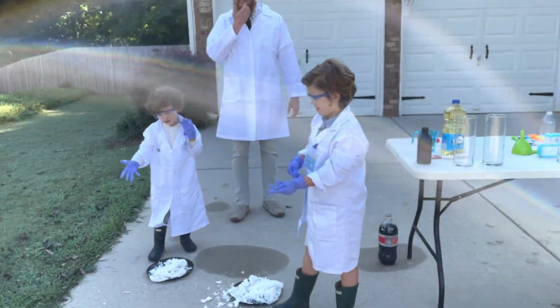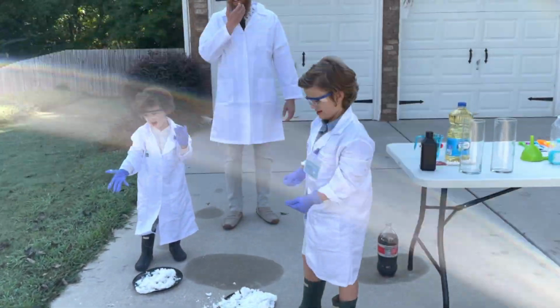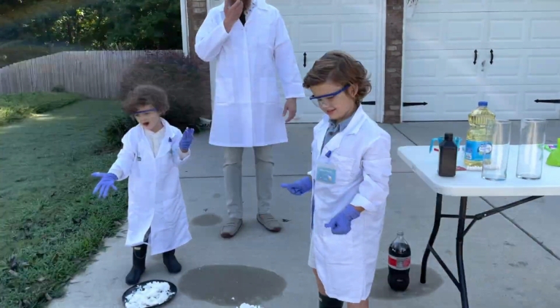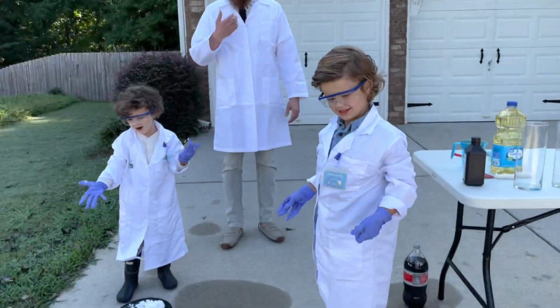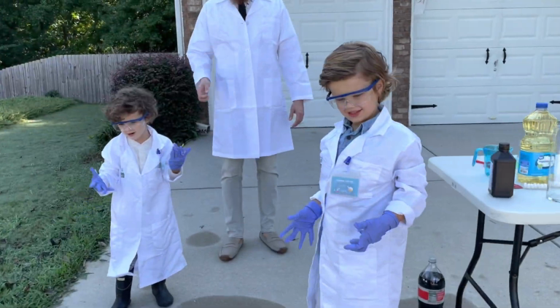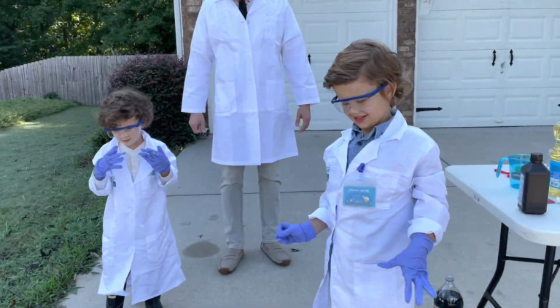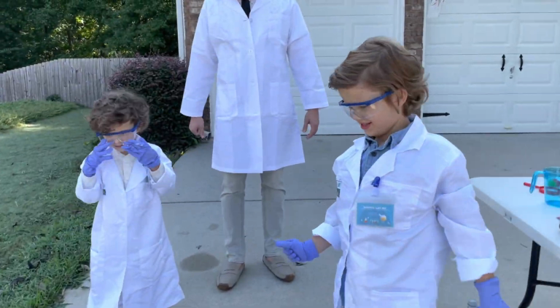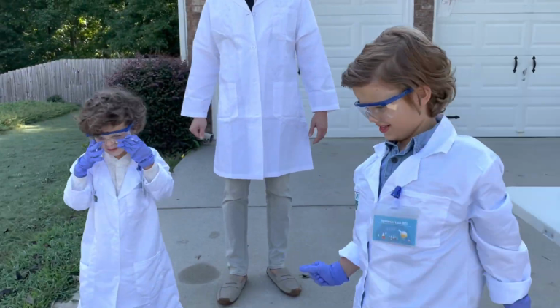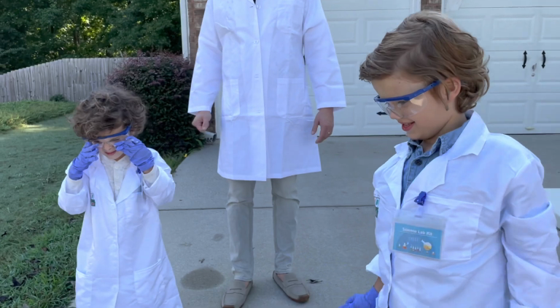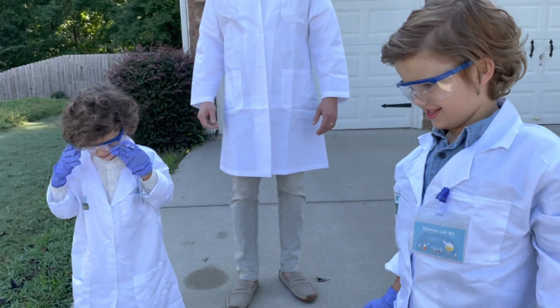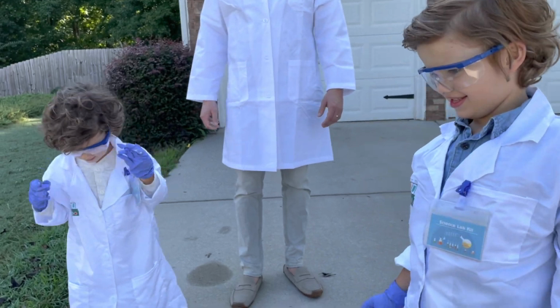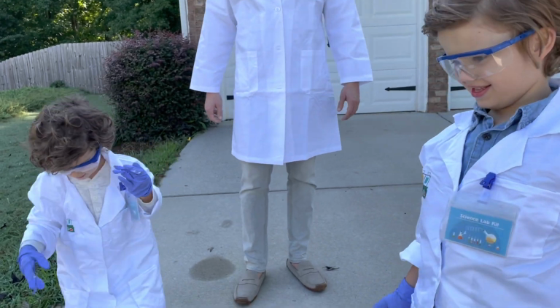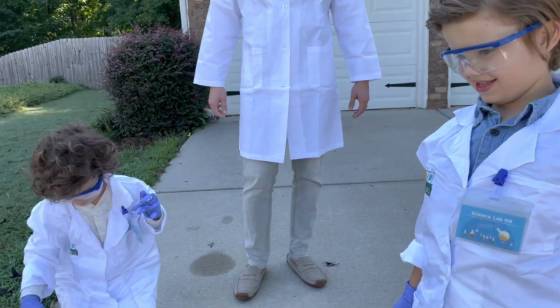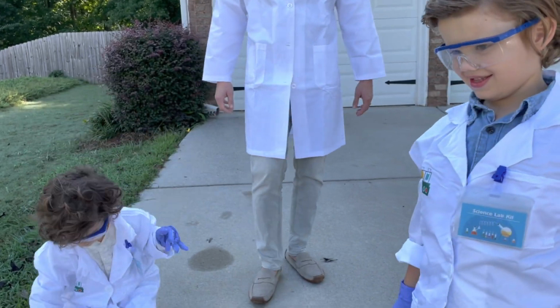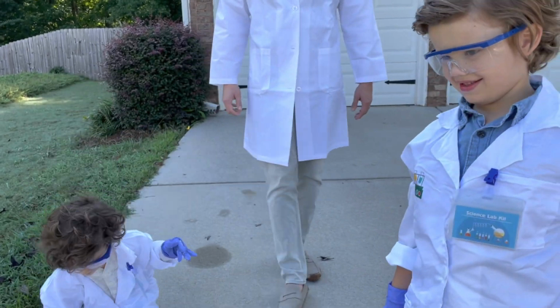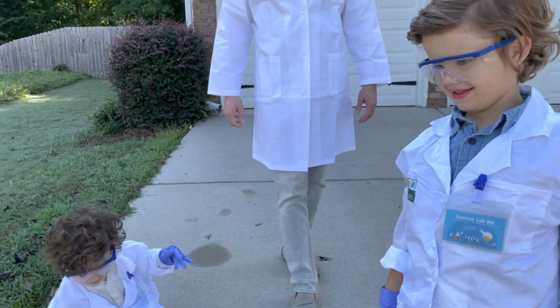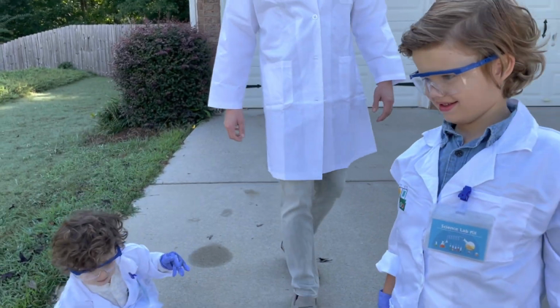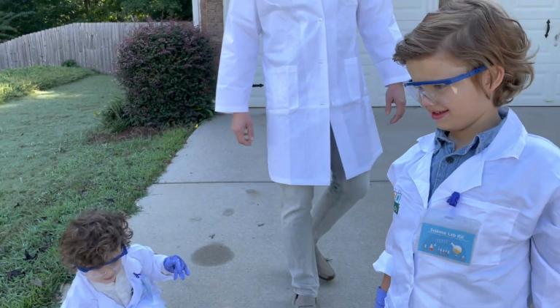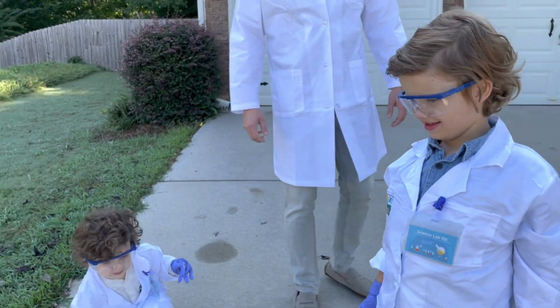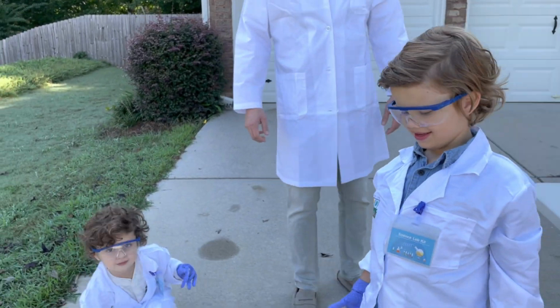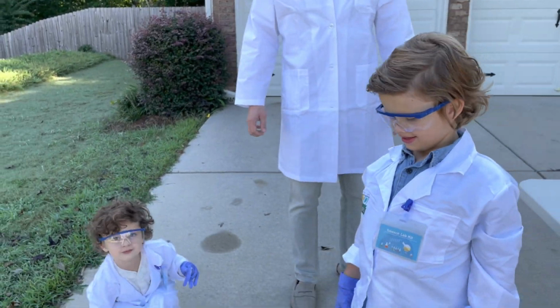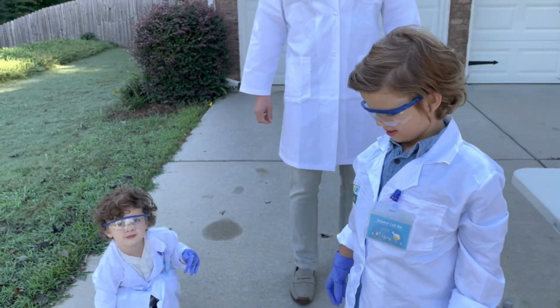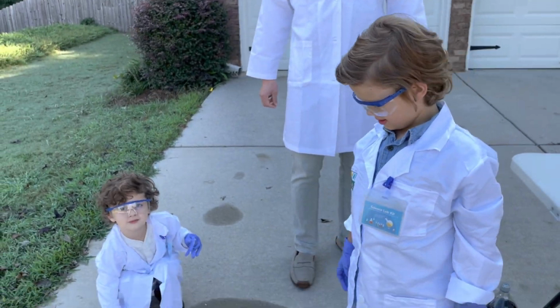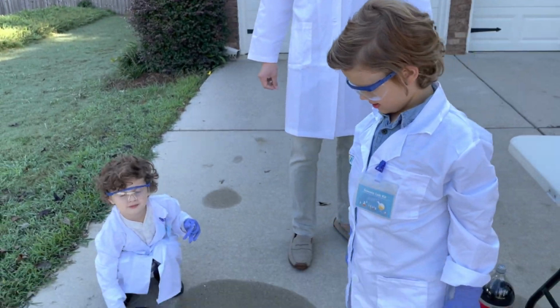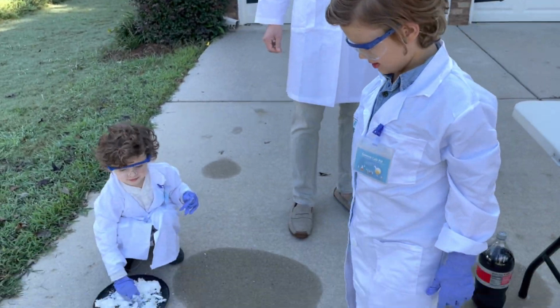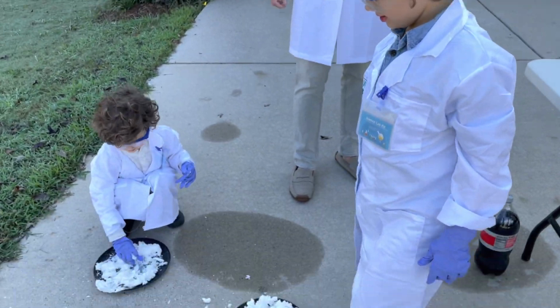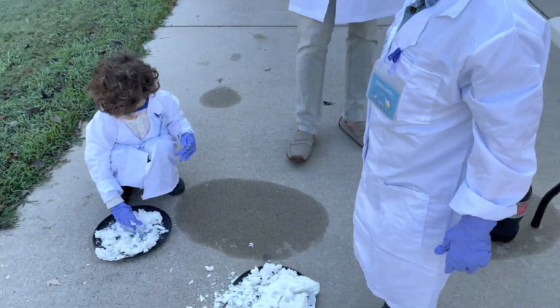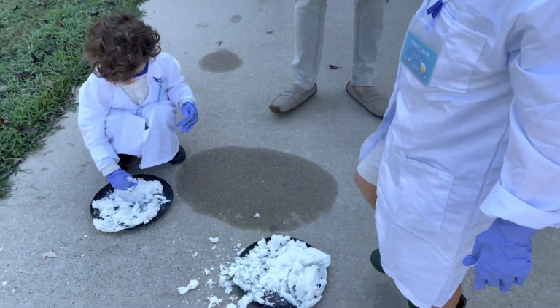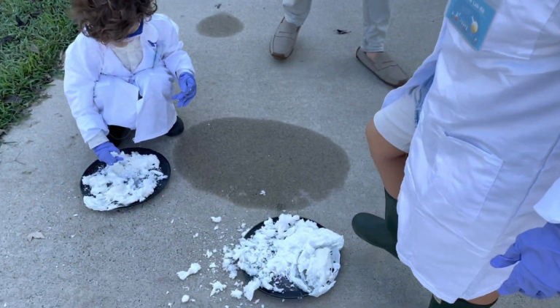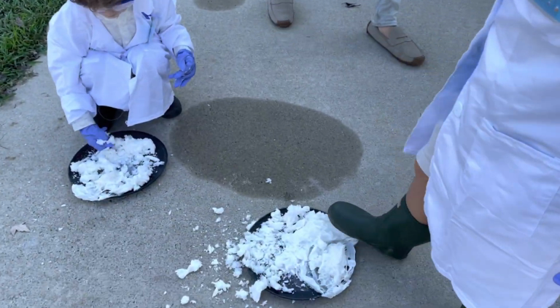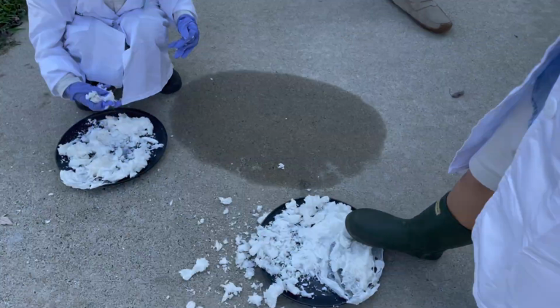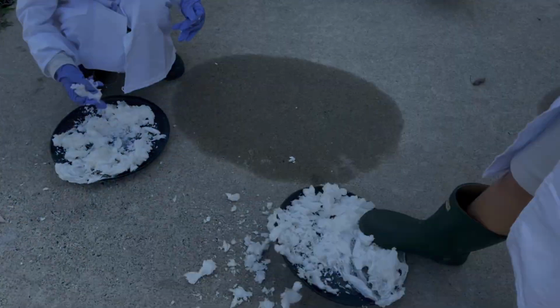That is experiment one done. Let's move on to the next one. That was cool.